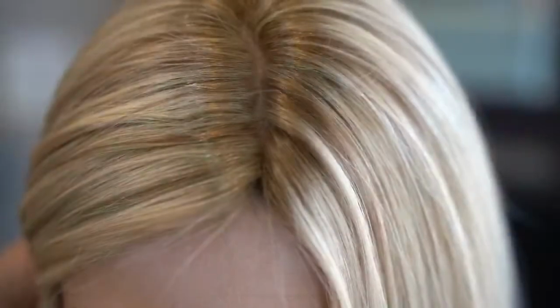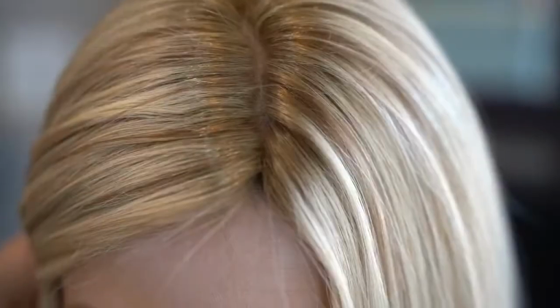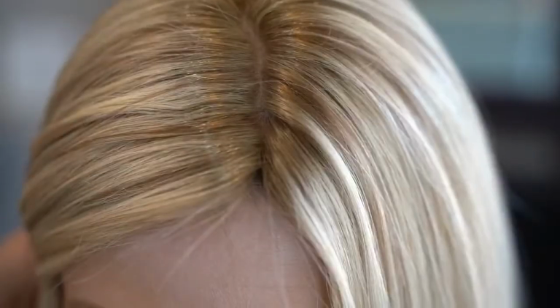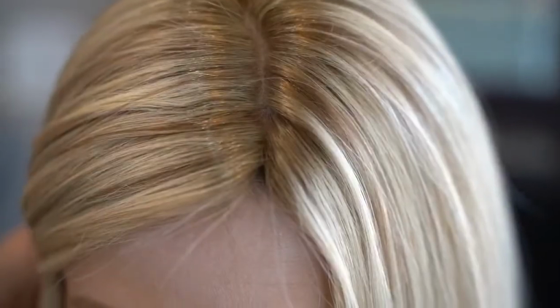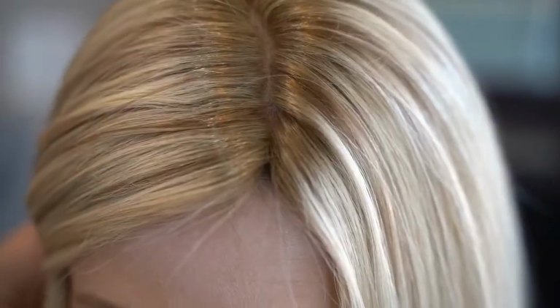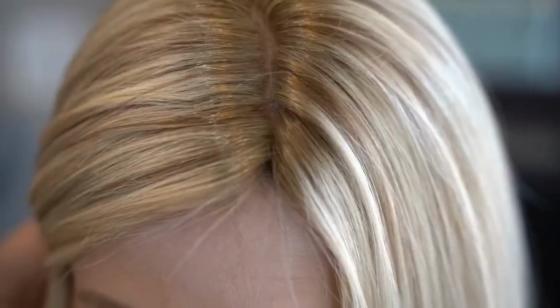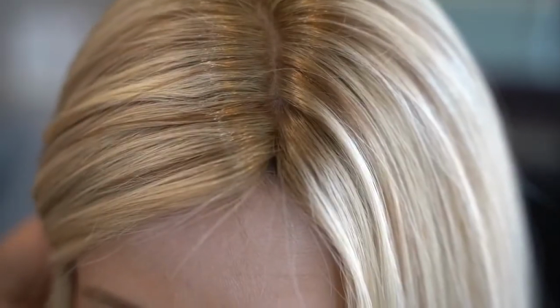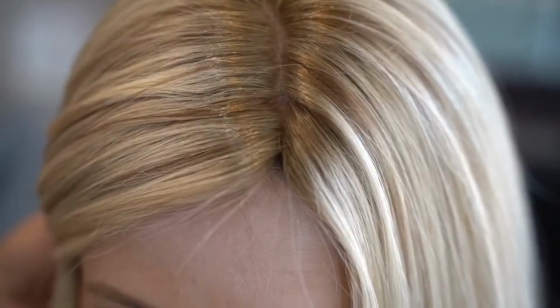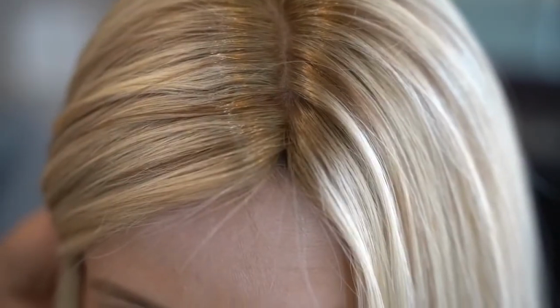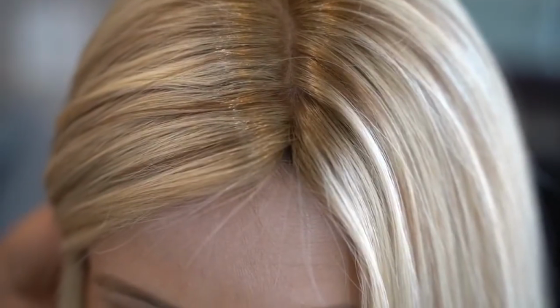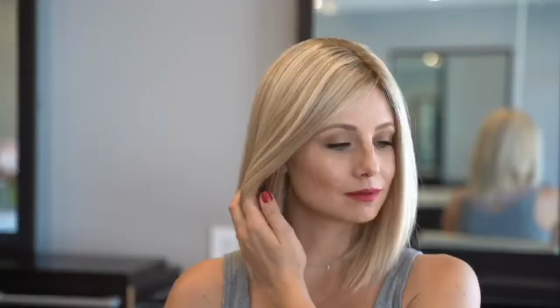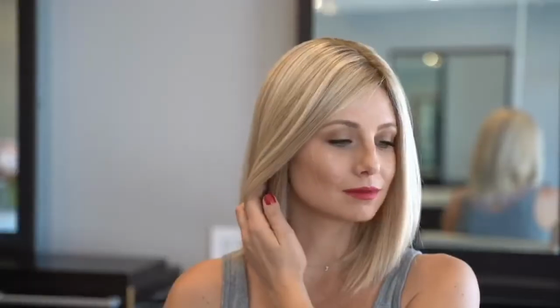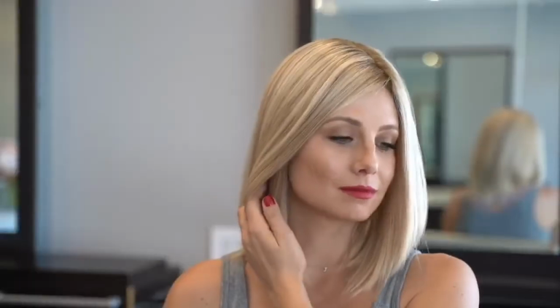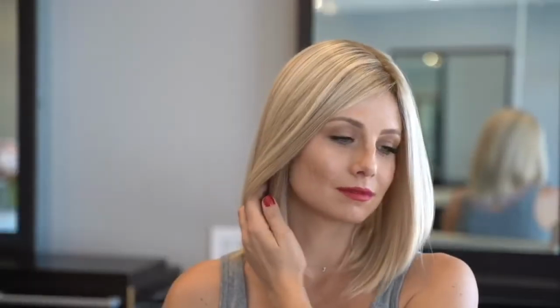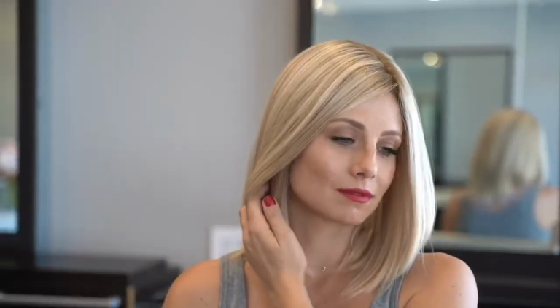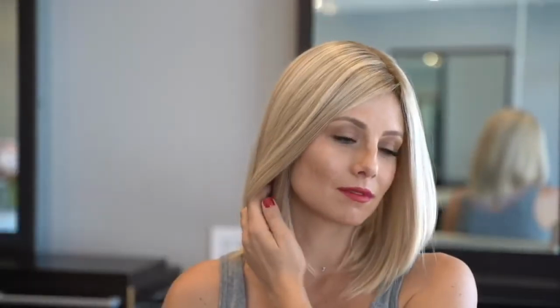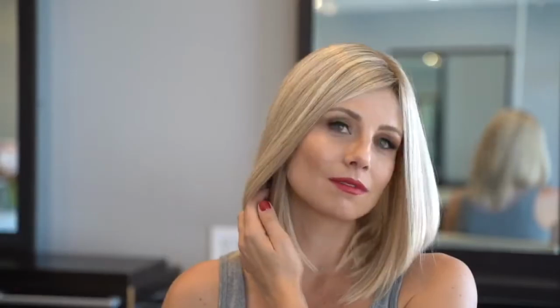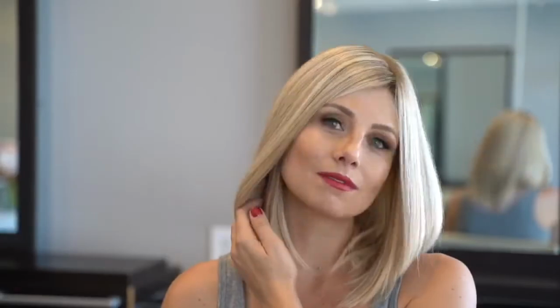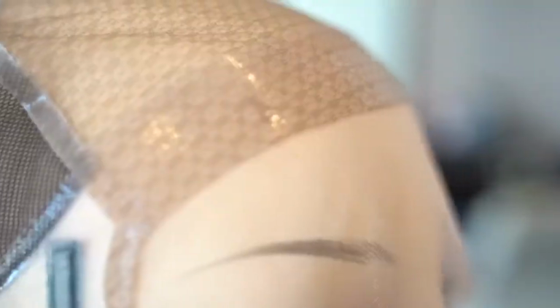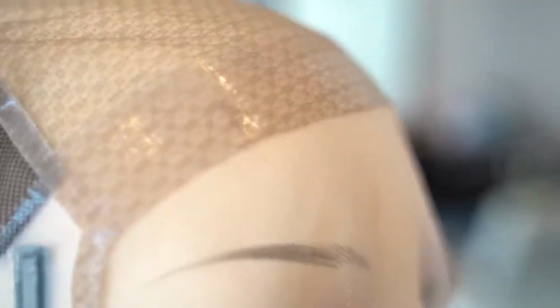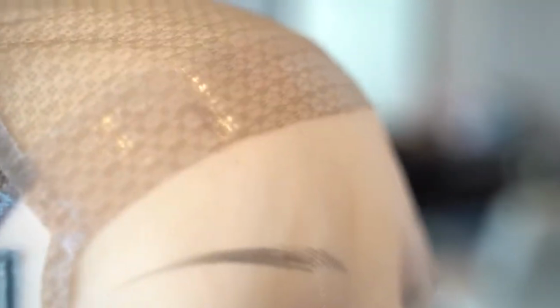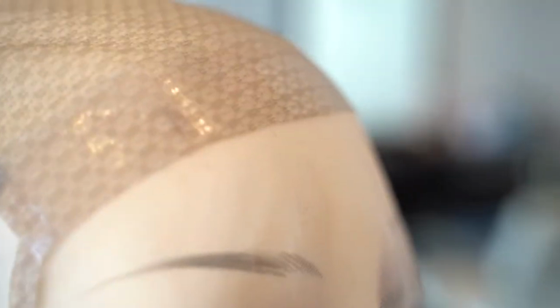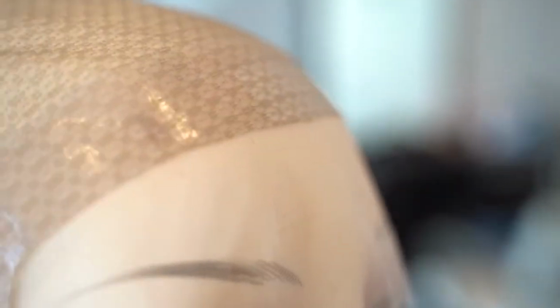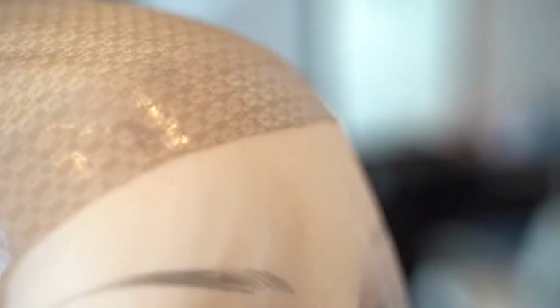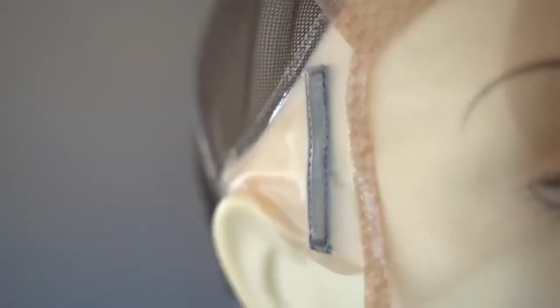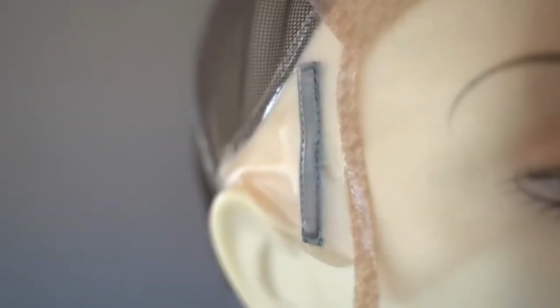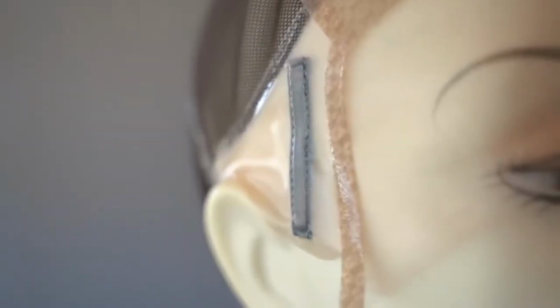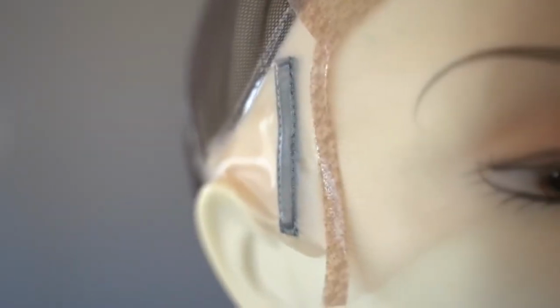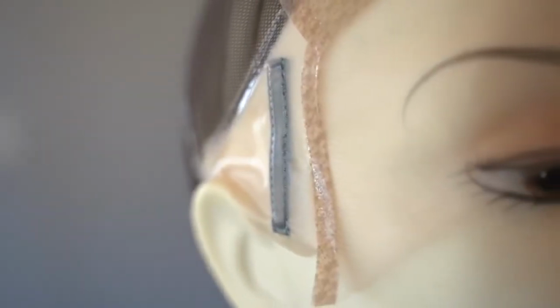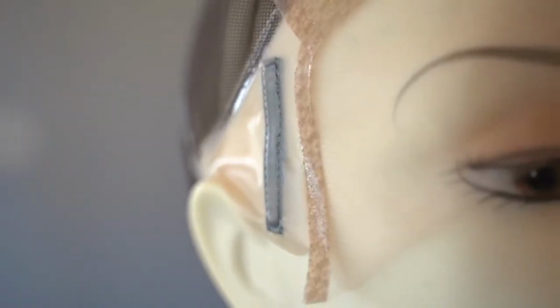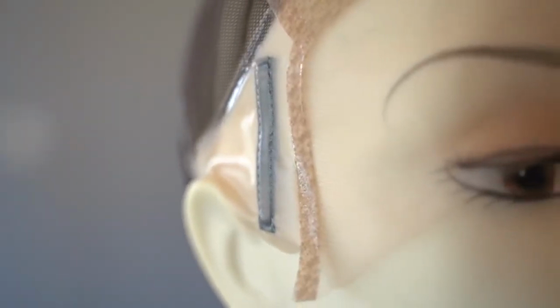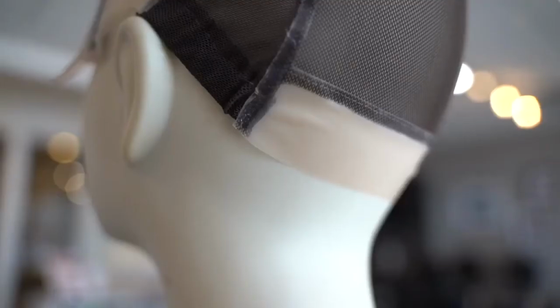This wig is 100% hand-tied. It has non-slip features on the top, sides, and nape.